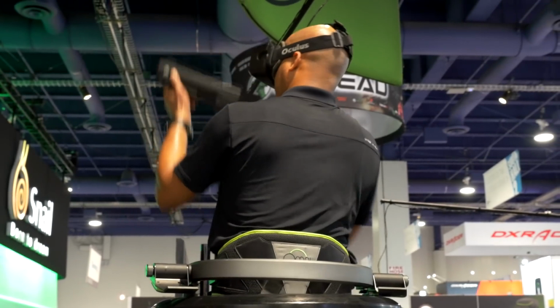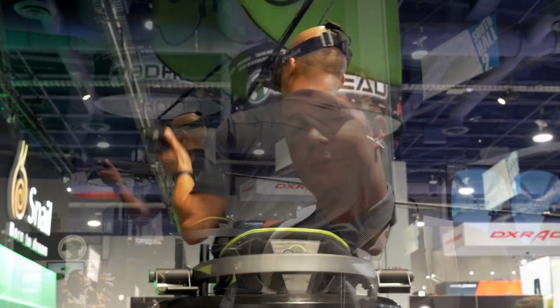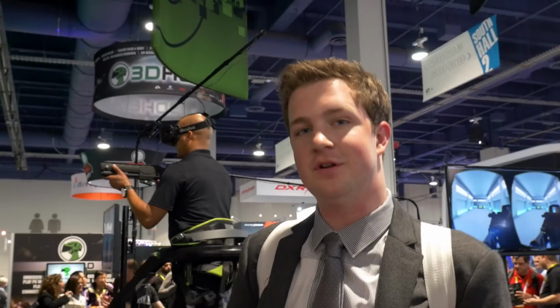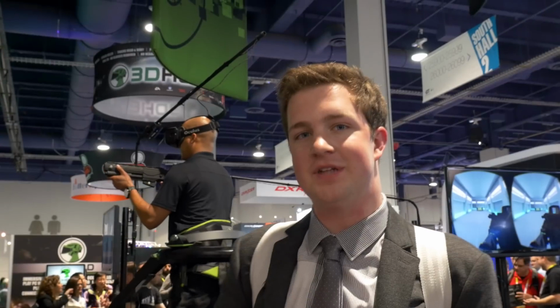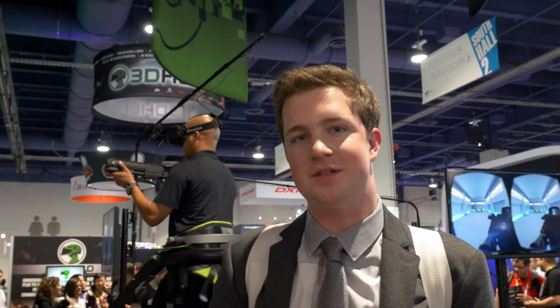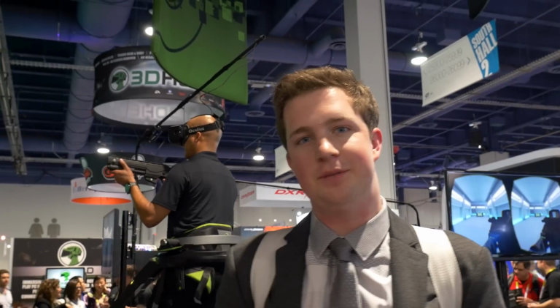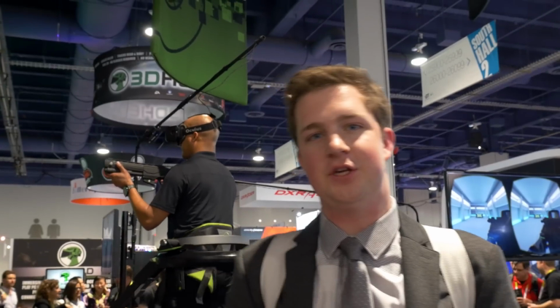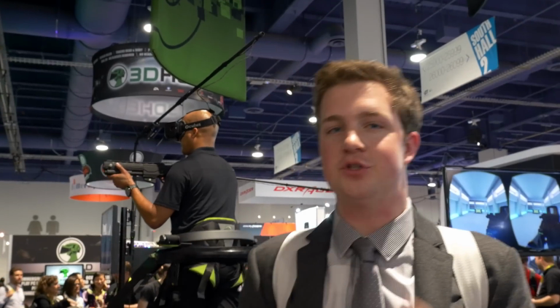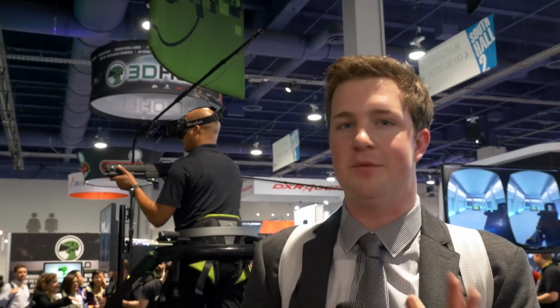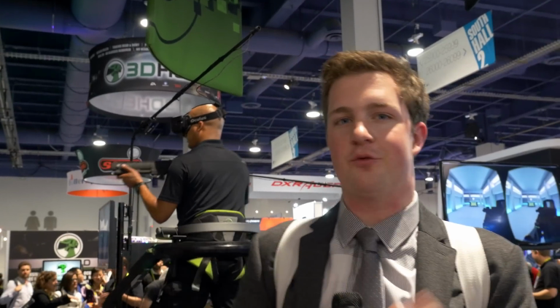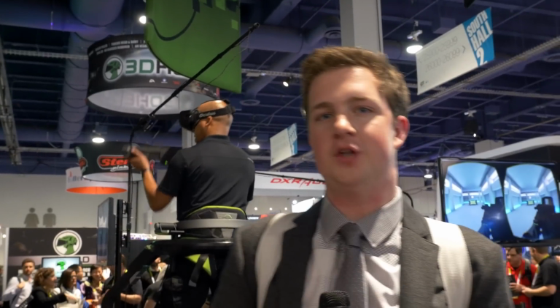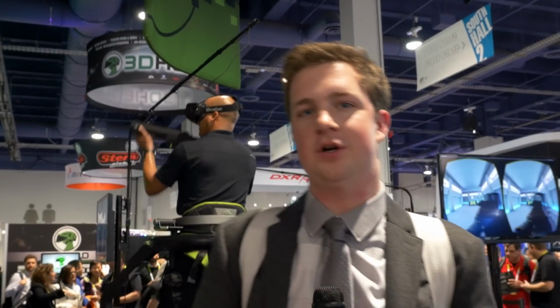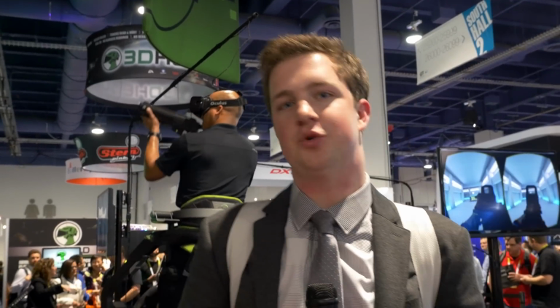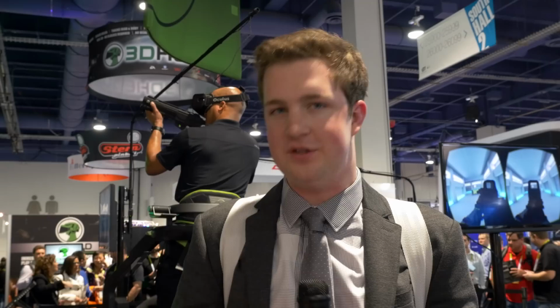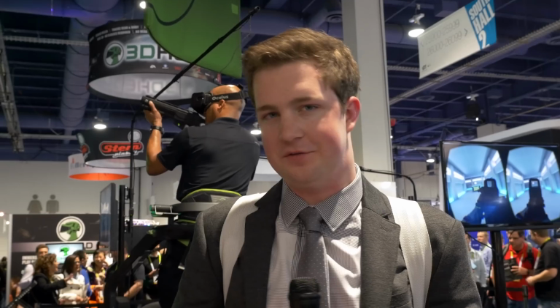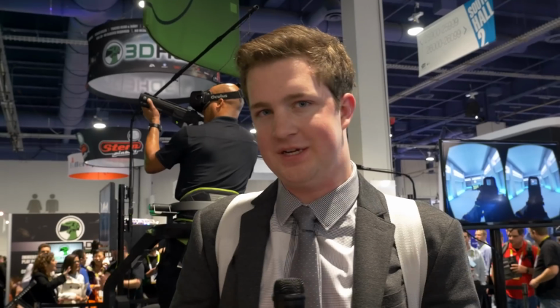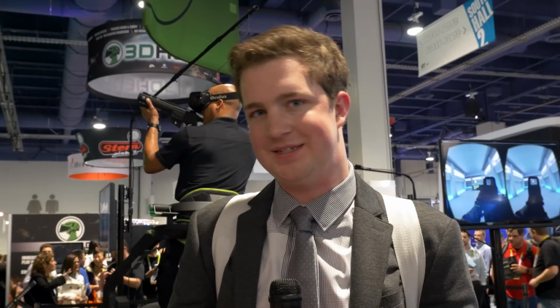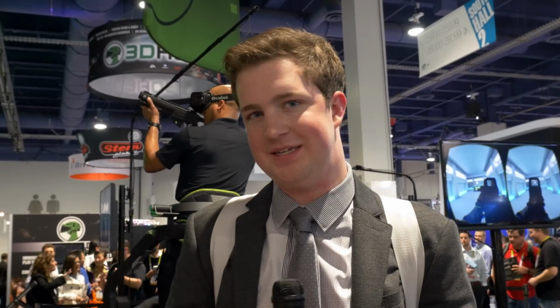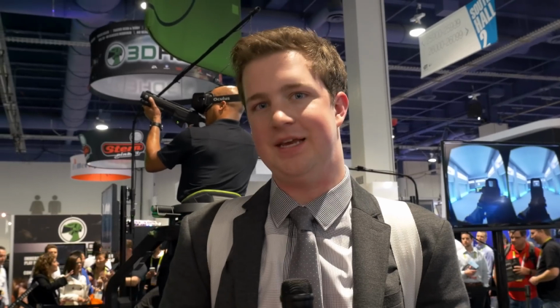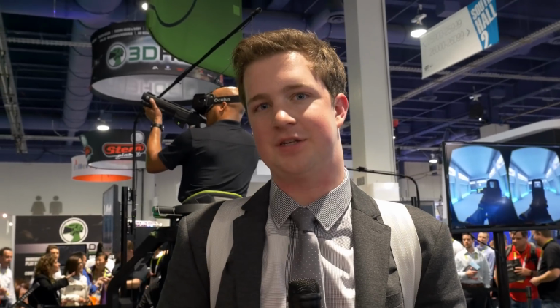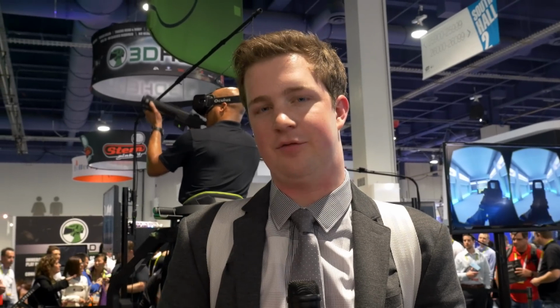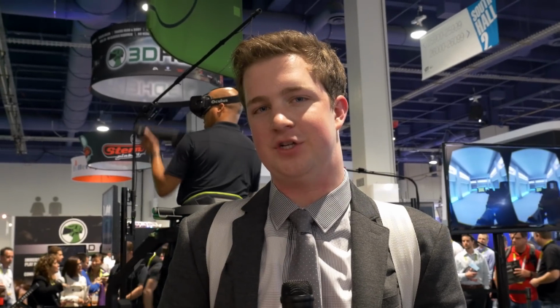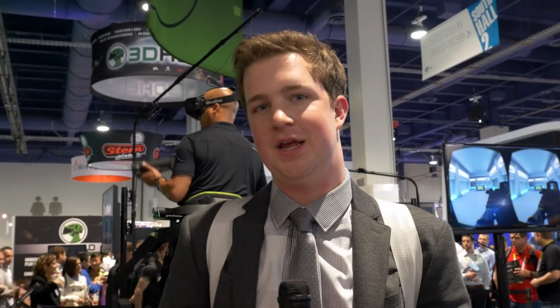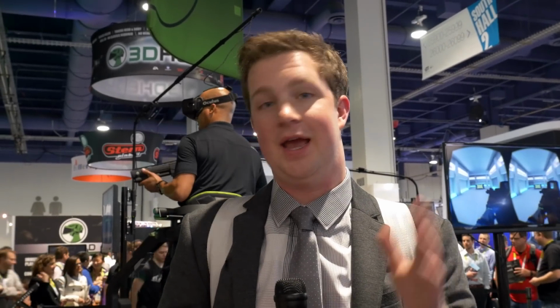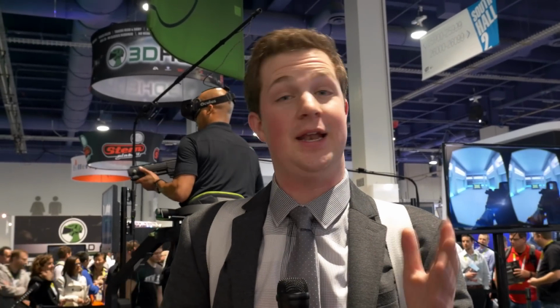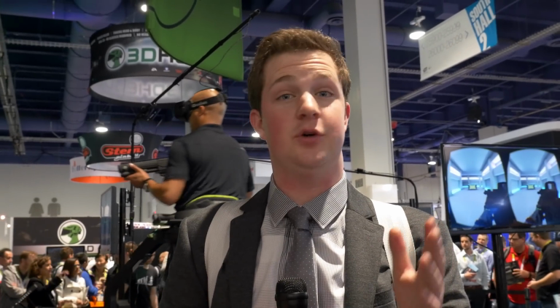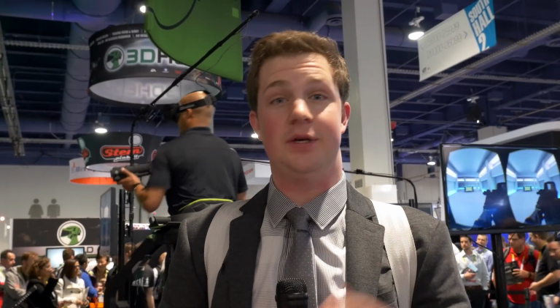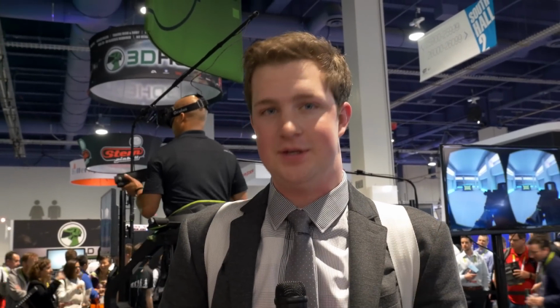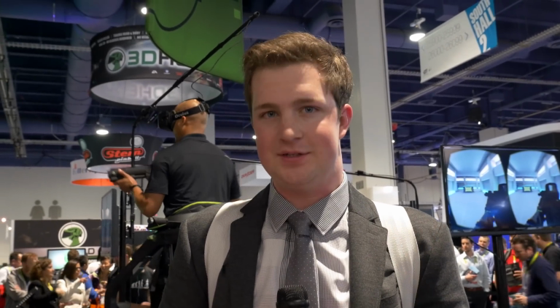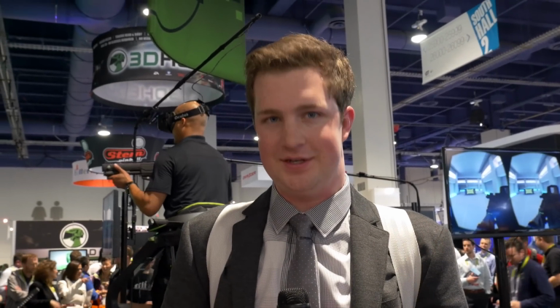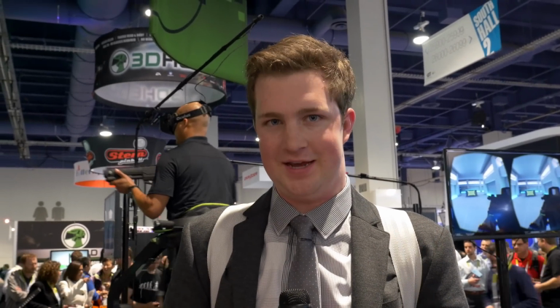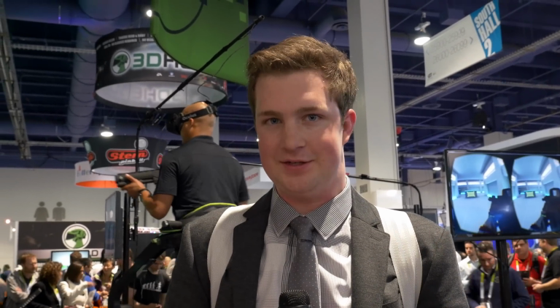I'm Quinn of Snazzy Labs. Thank you so much for watching our CES 2015 coverage. And as always, stay snazzy.